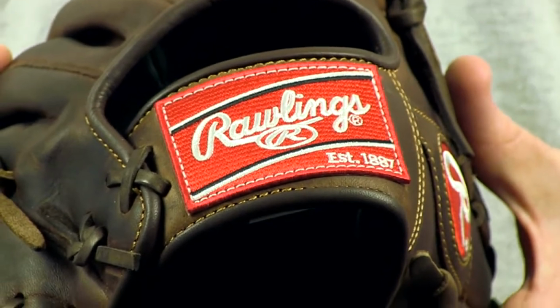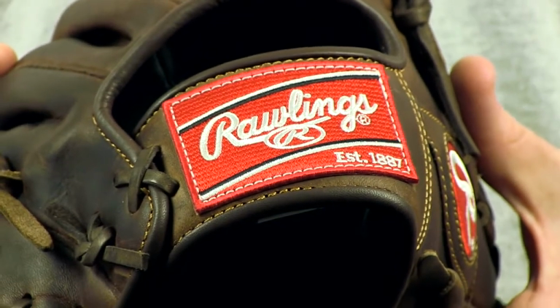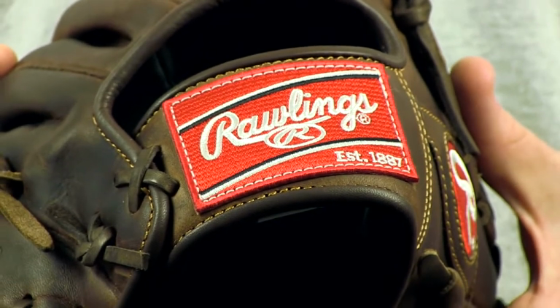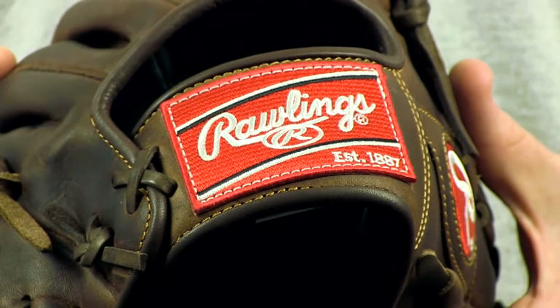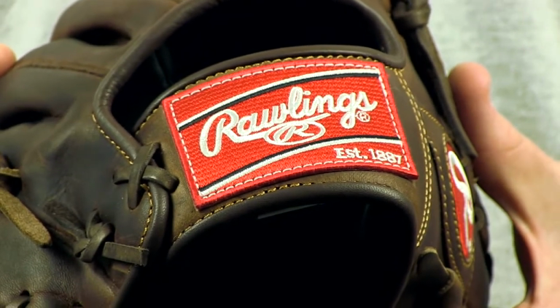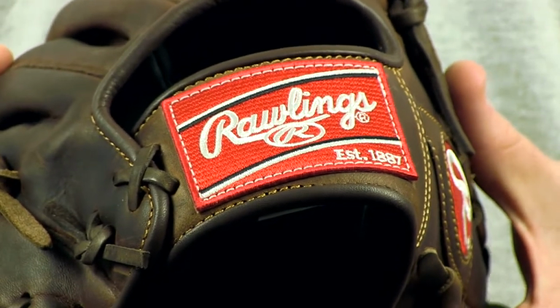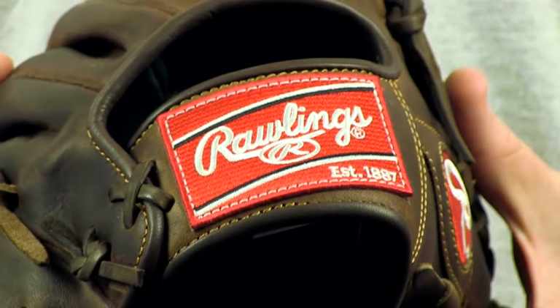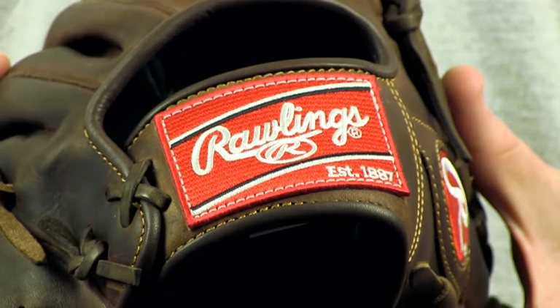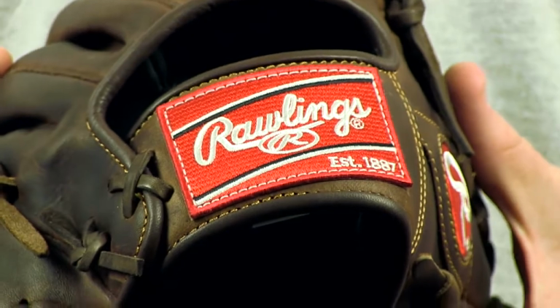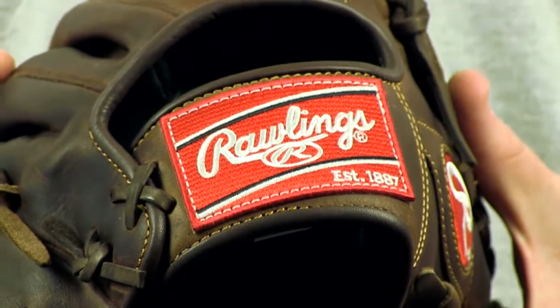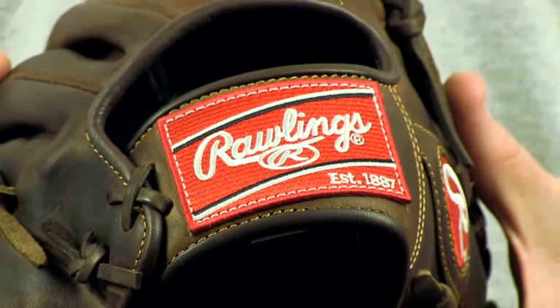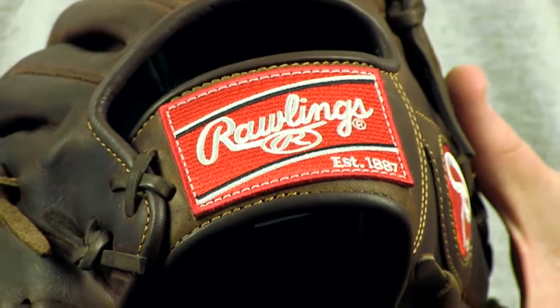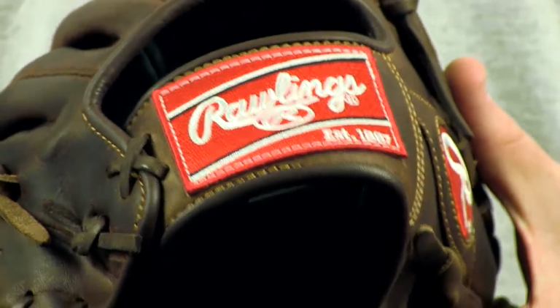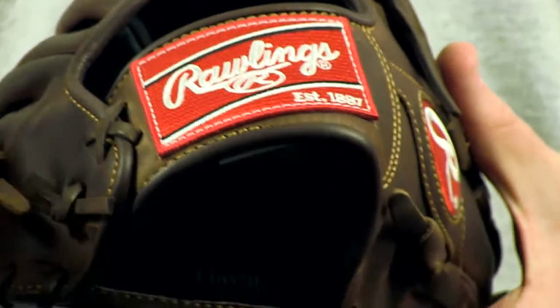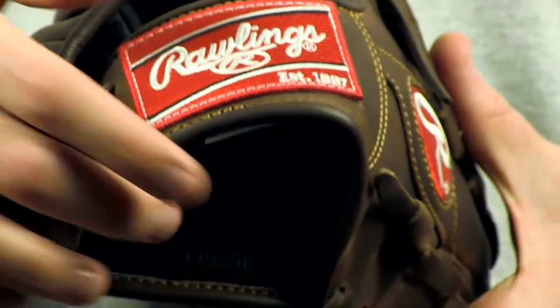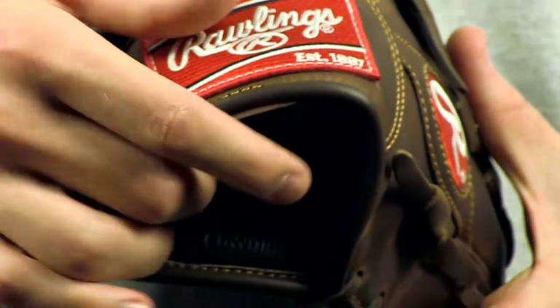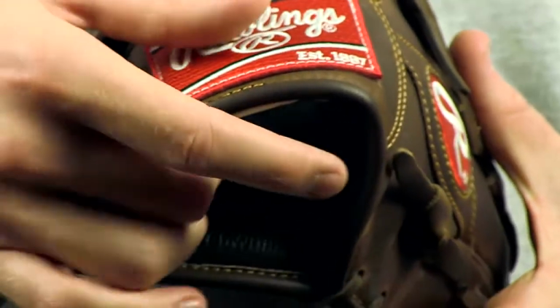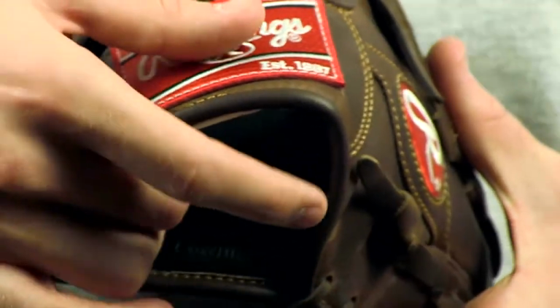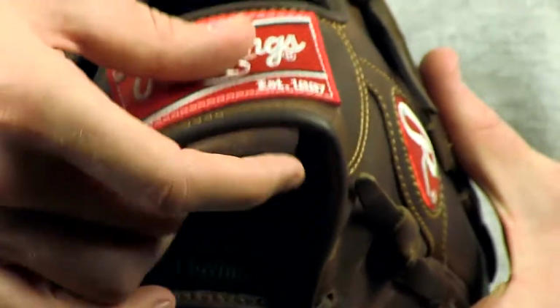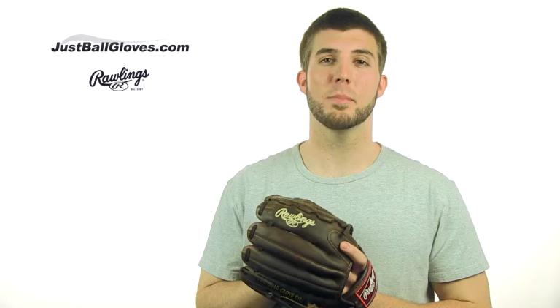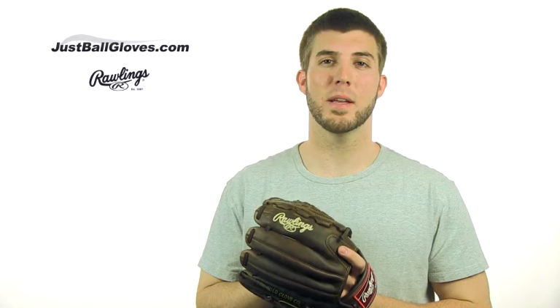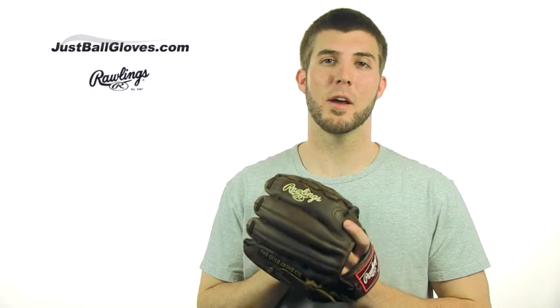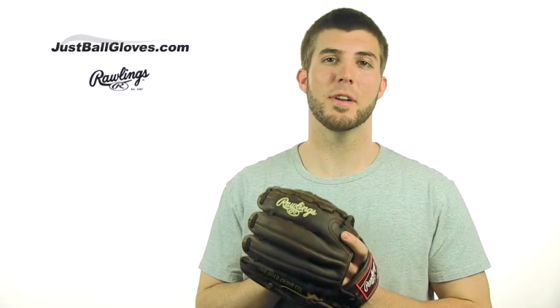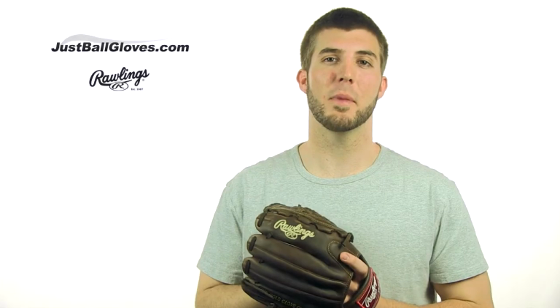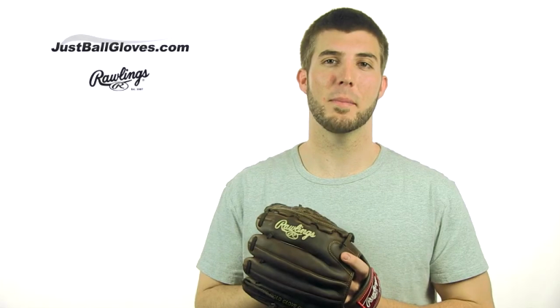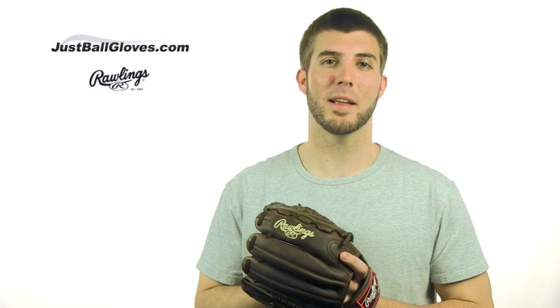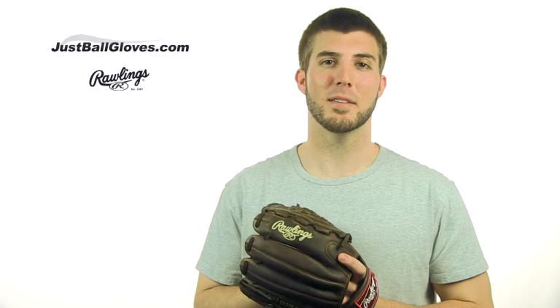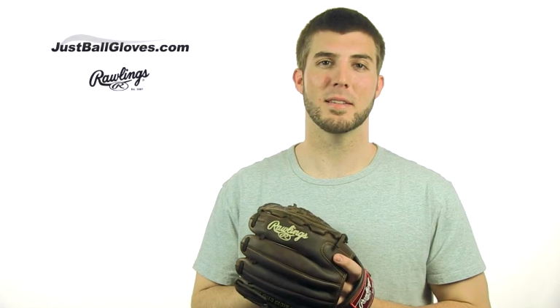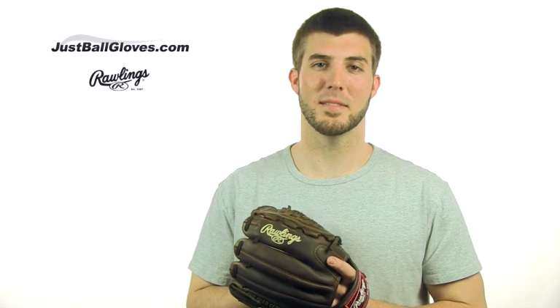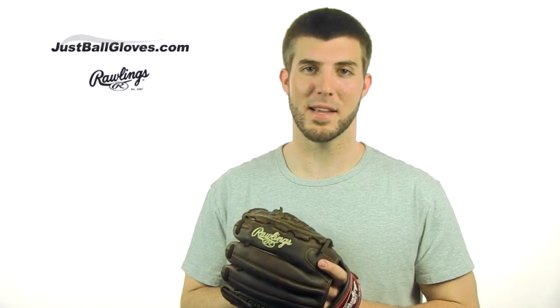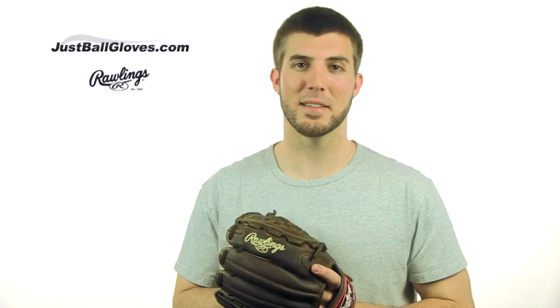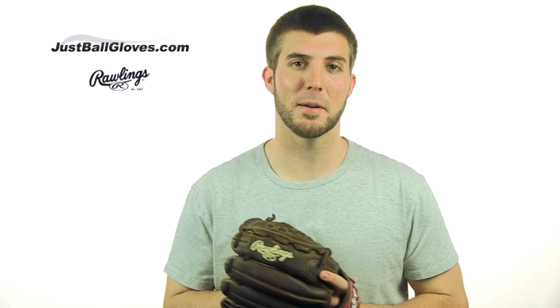Check this glove out at JustBallGloves.com where we always offer fast free shipping and a 100-day money back guarantee. See you guys there.